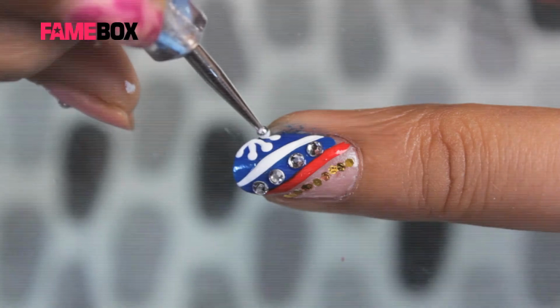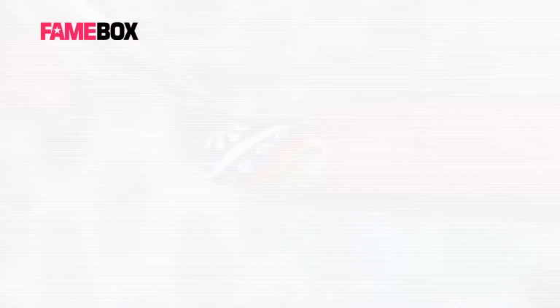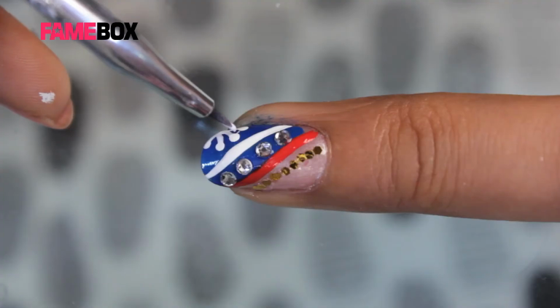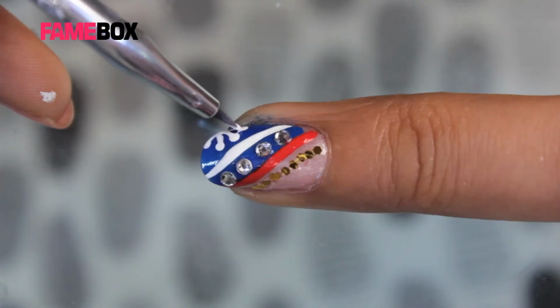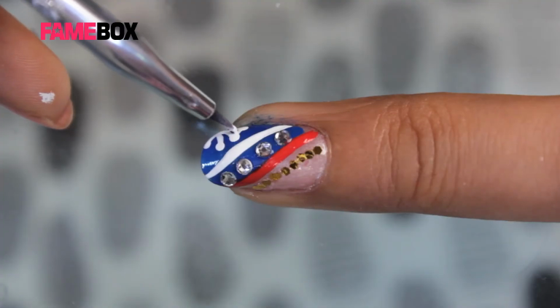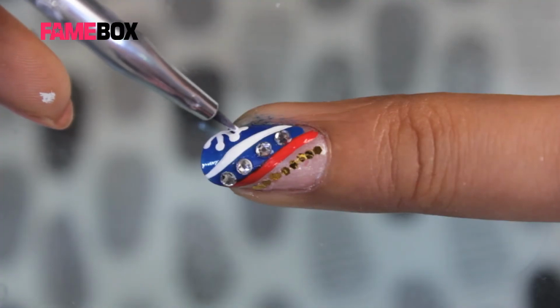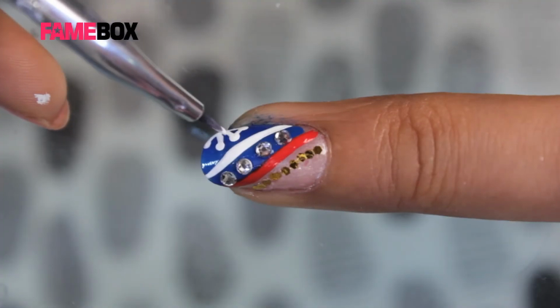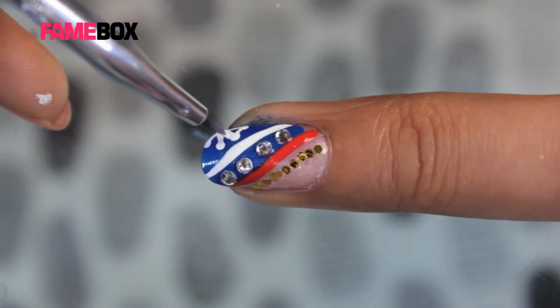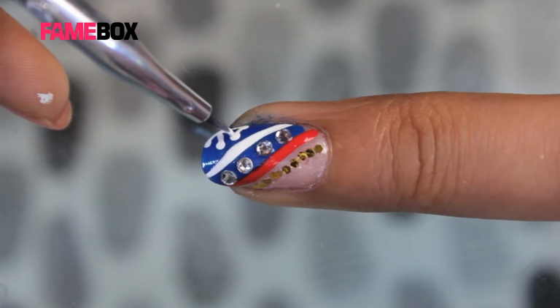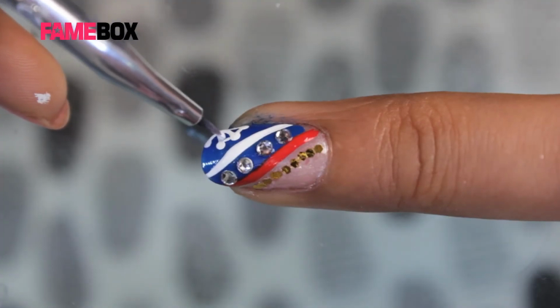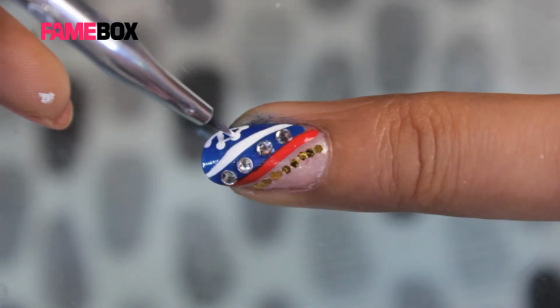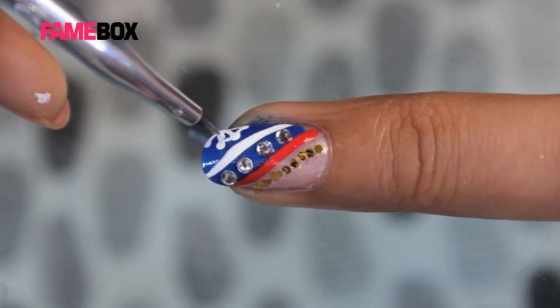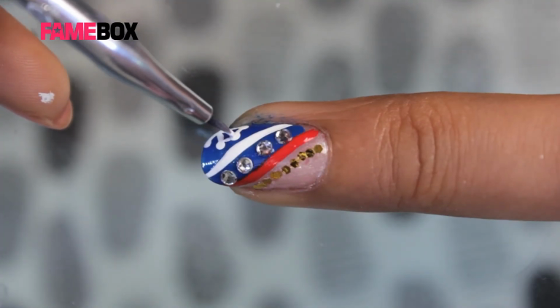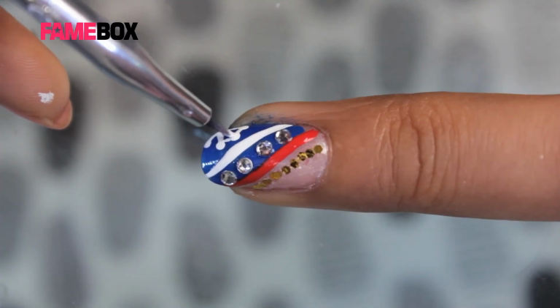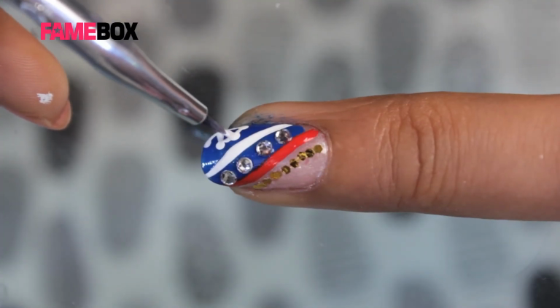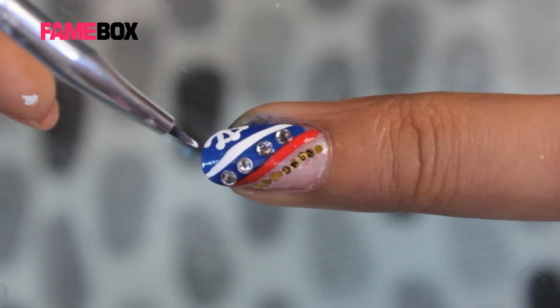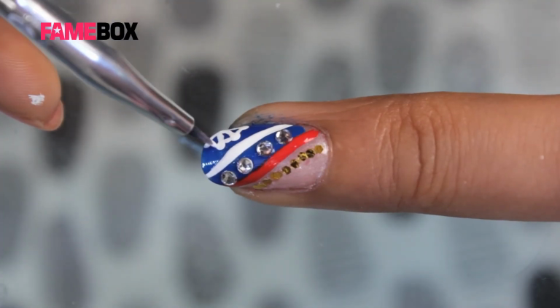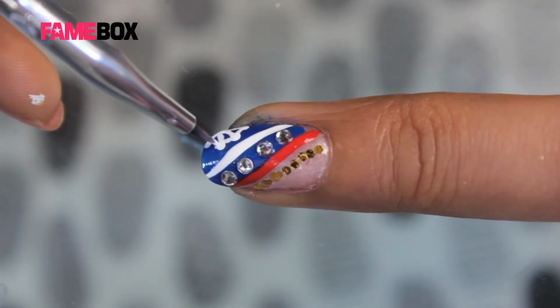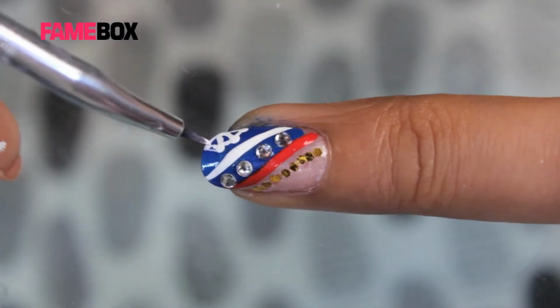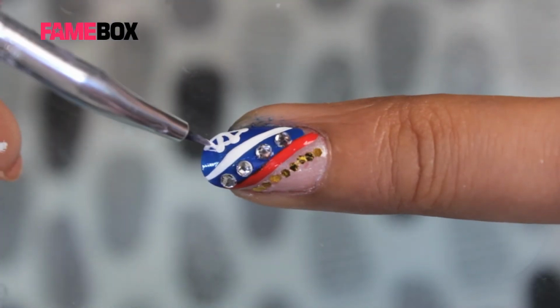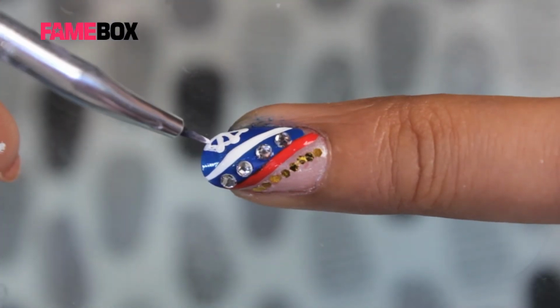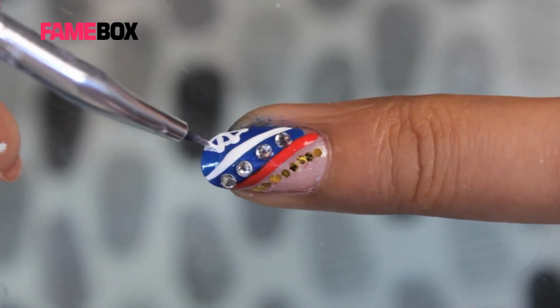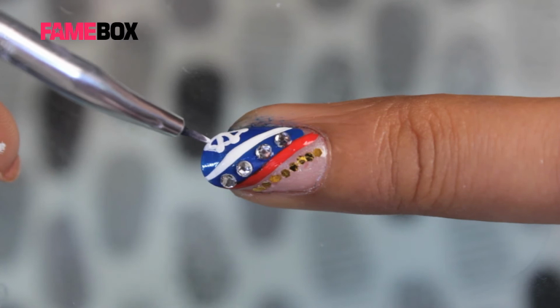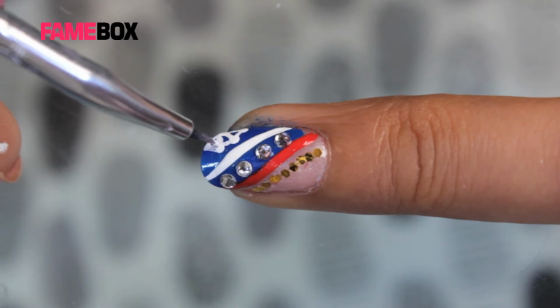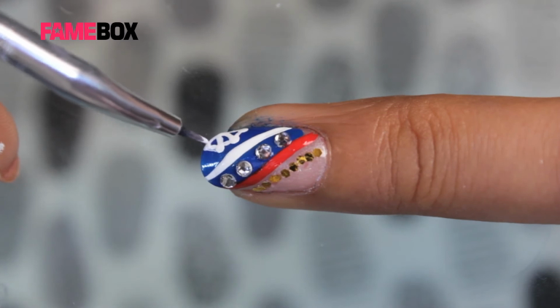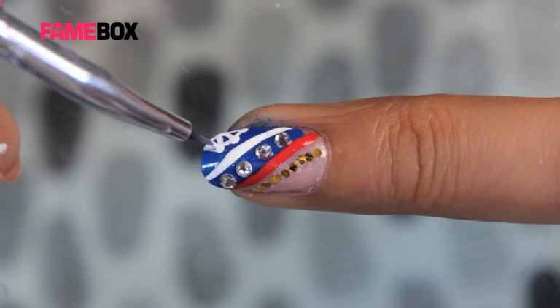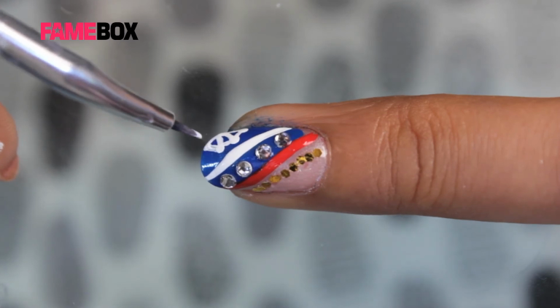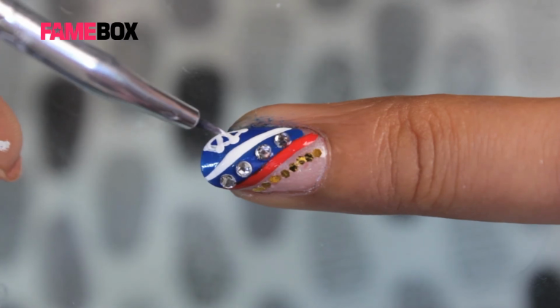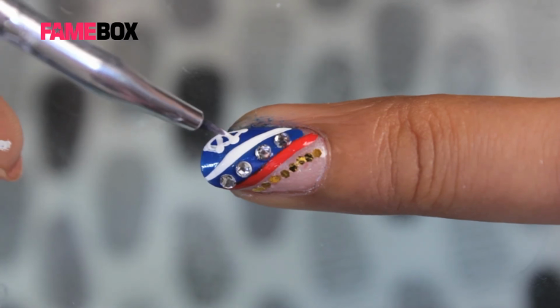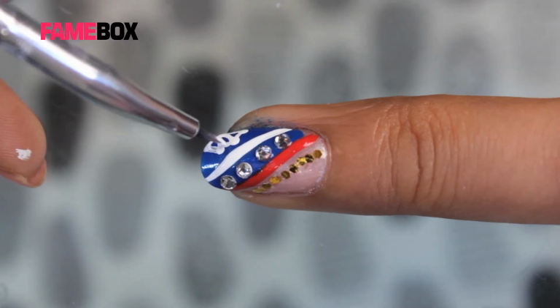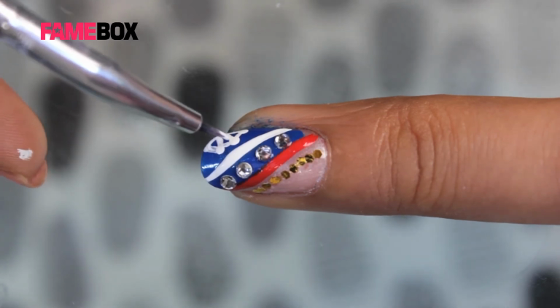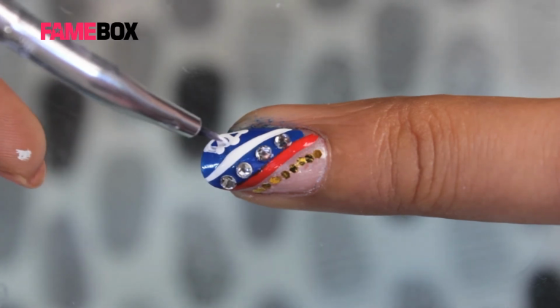Now with a detailing brush, I have taken some more white color and just give a dash in between to give a wheel shape.